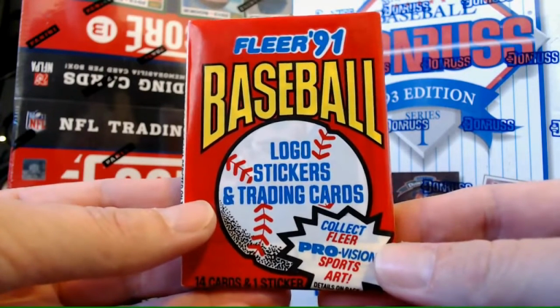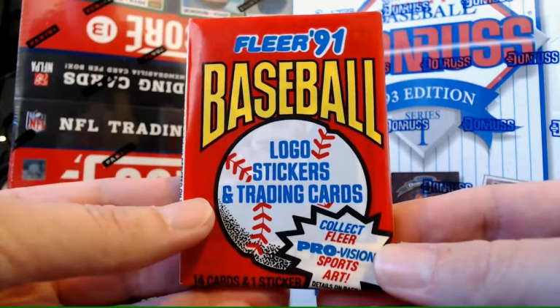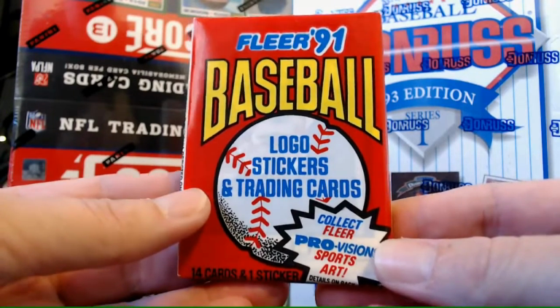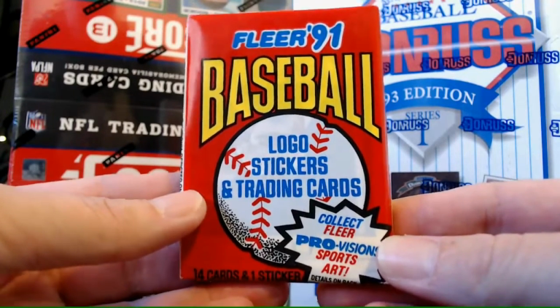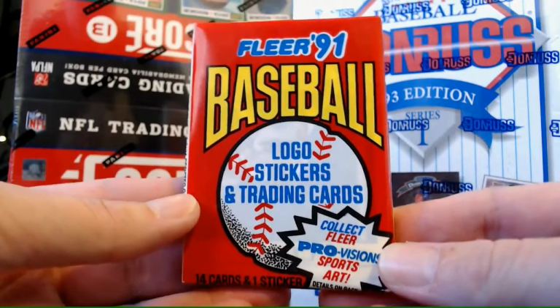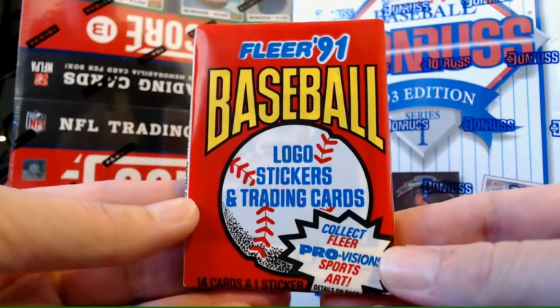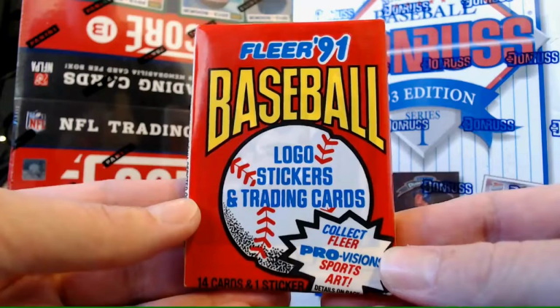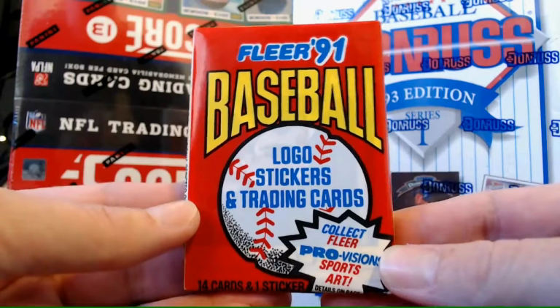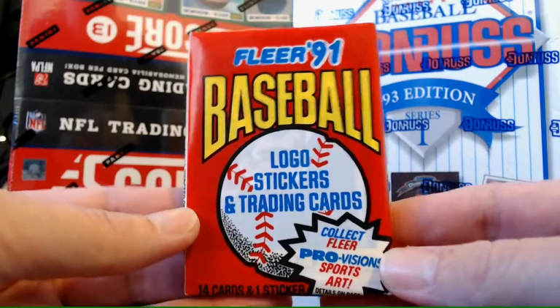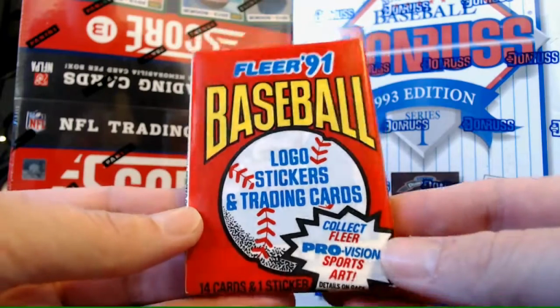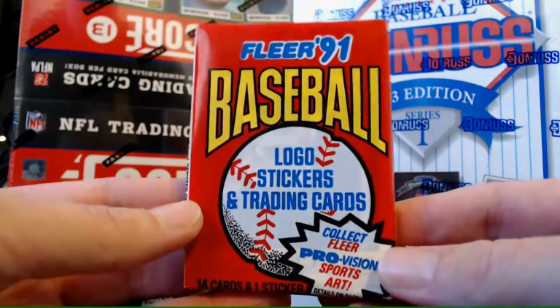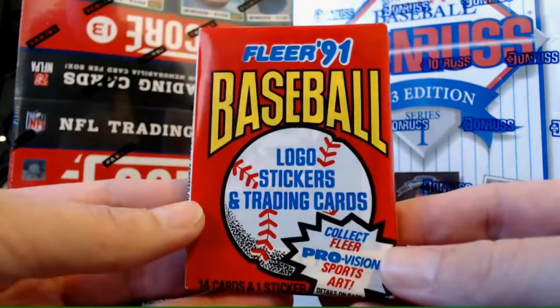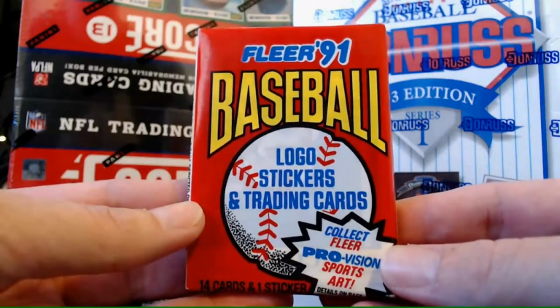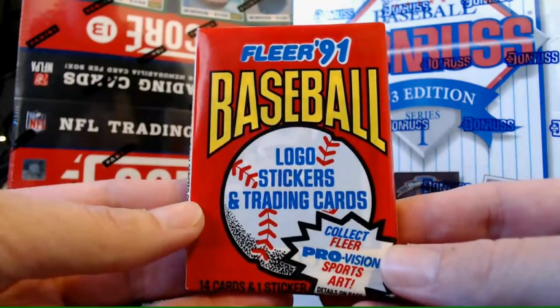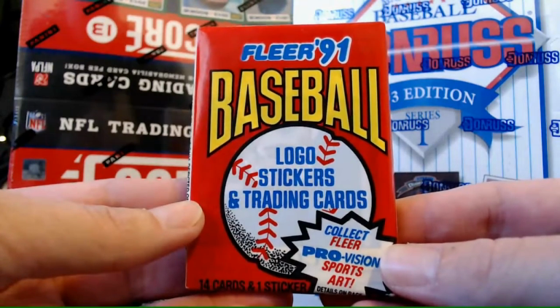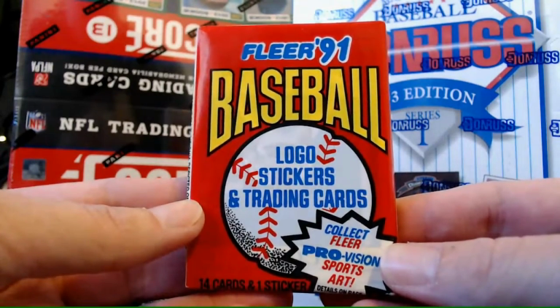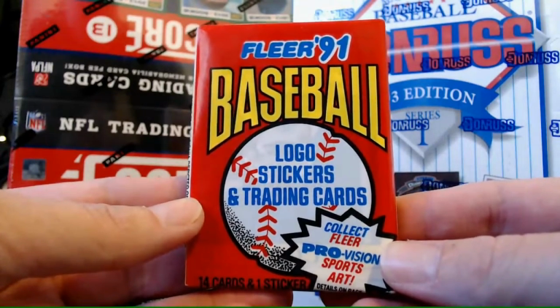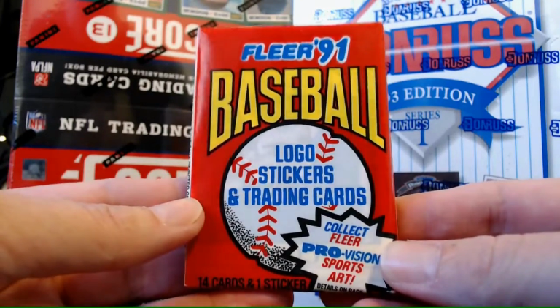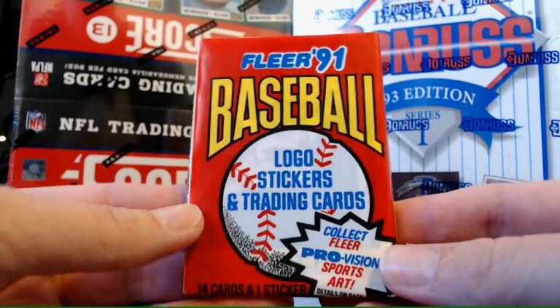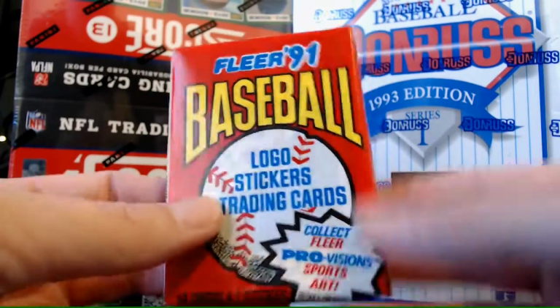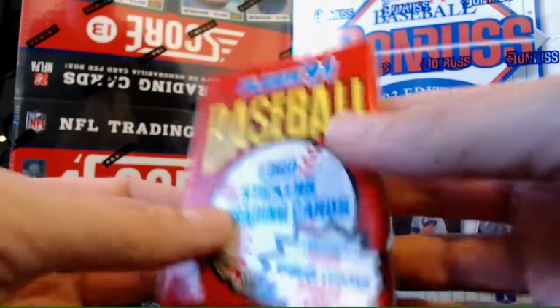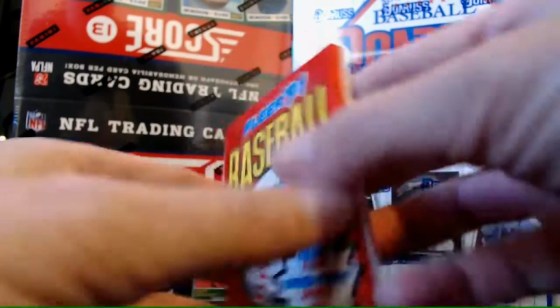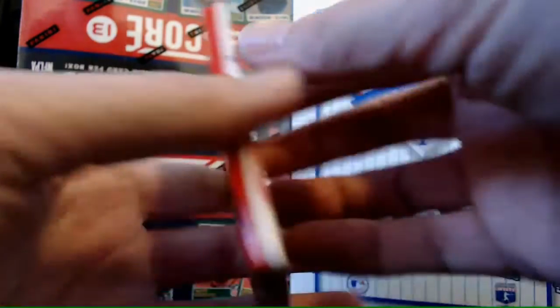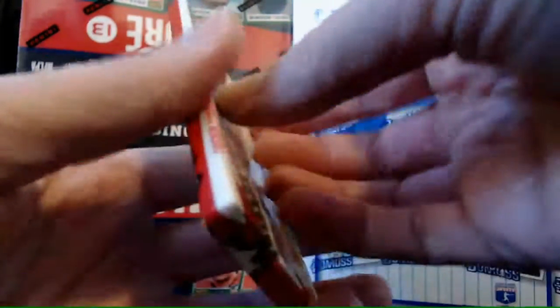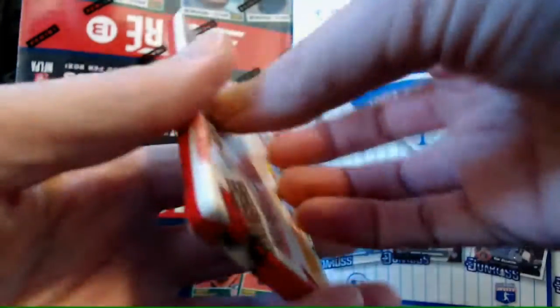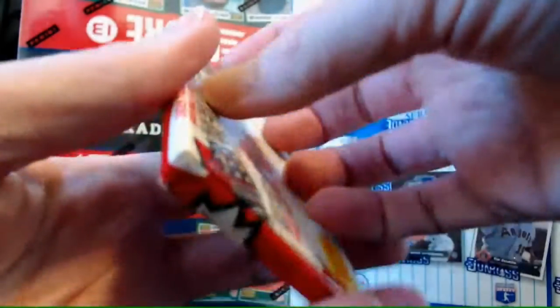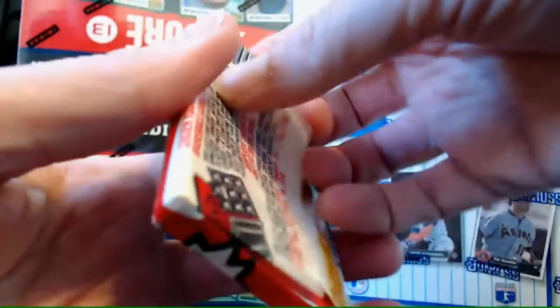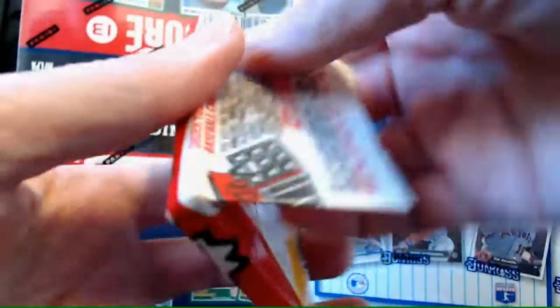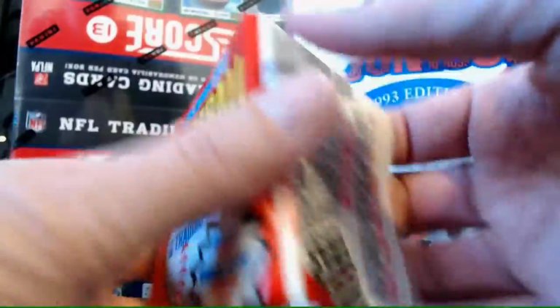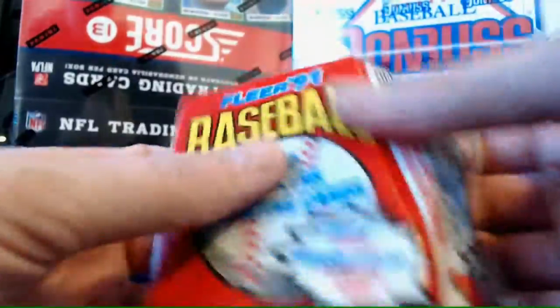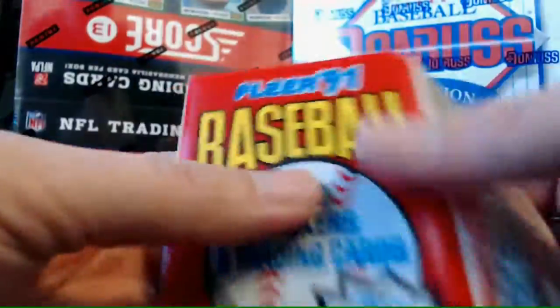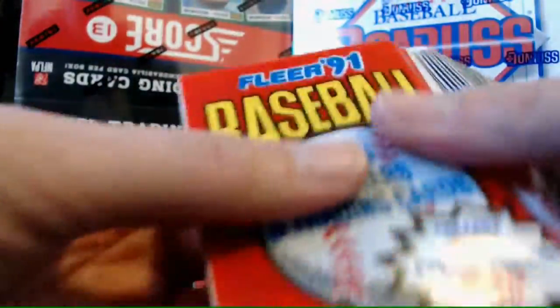We may even see a provision in here — we'll have to see. Names are on the top, so we'll go from the bottom up.